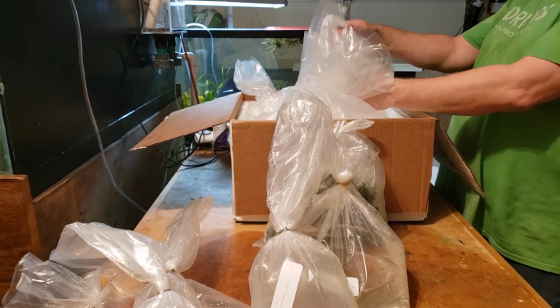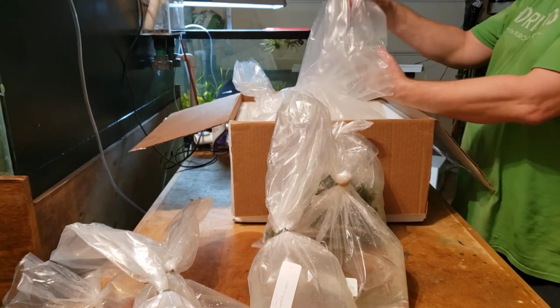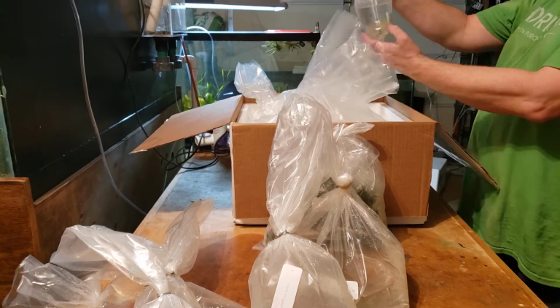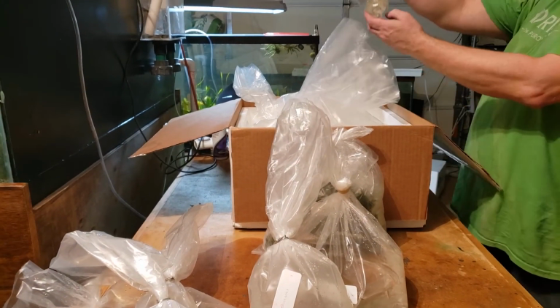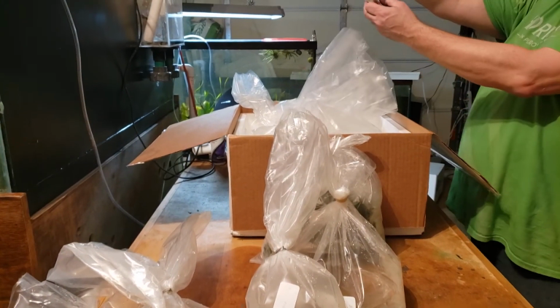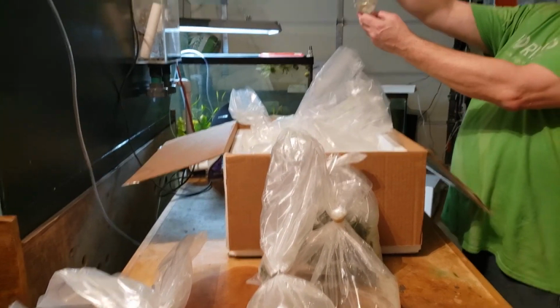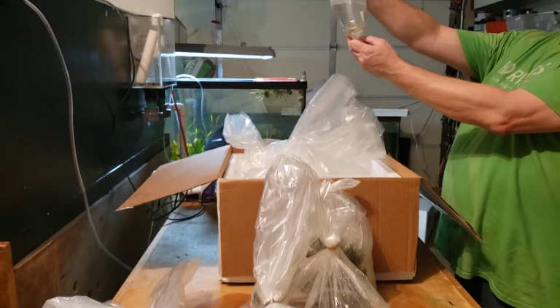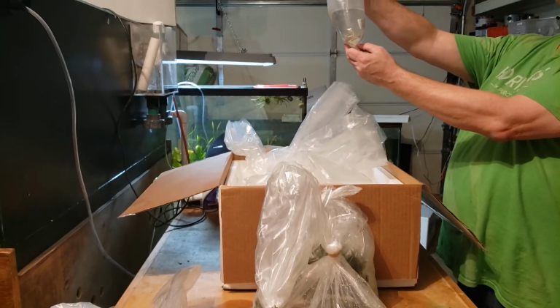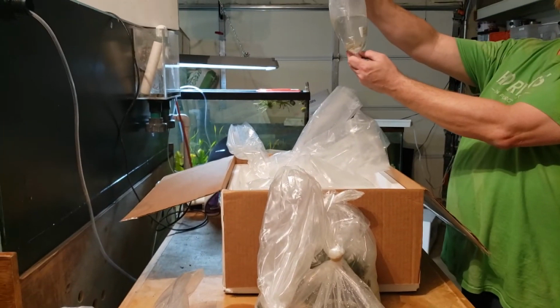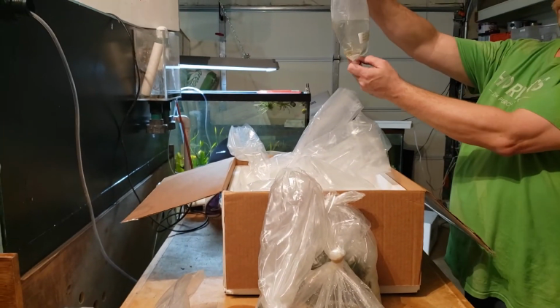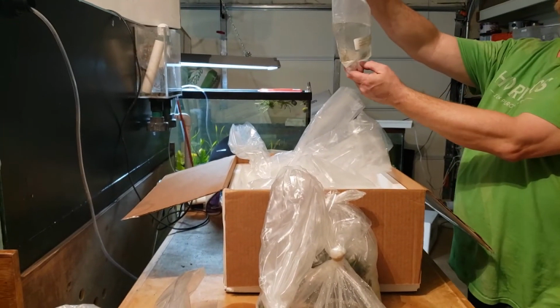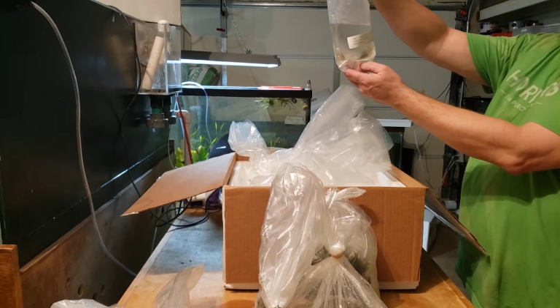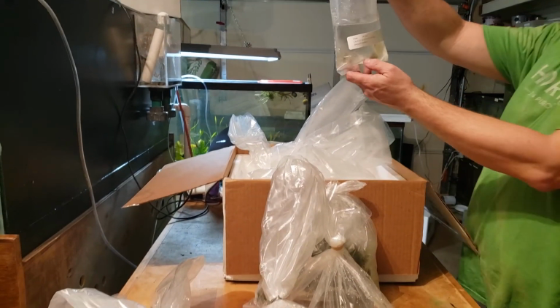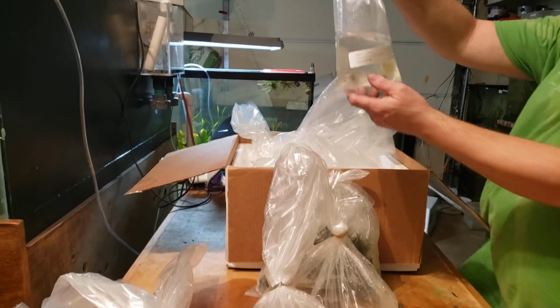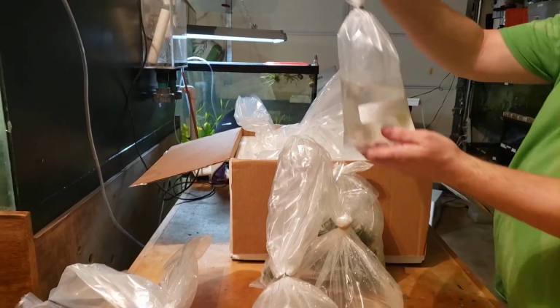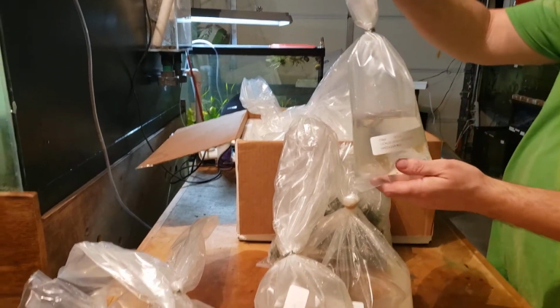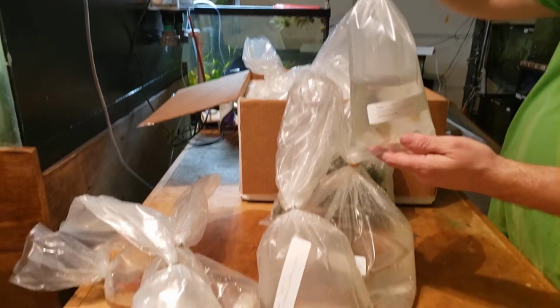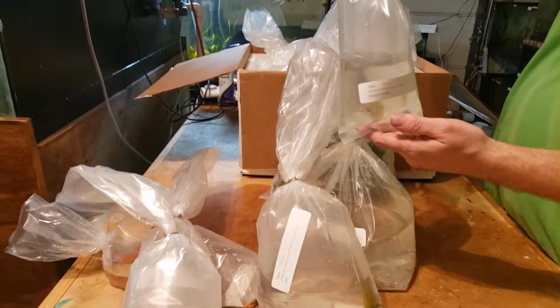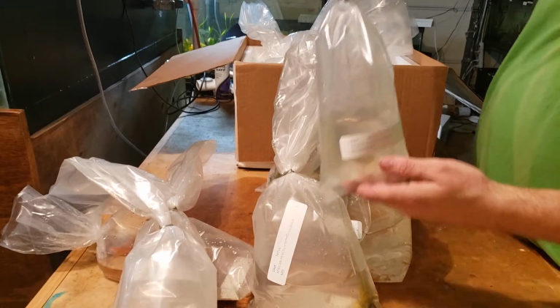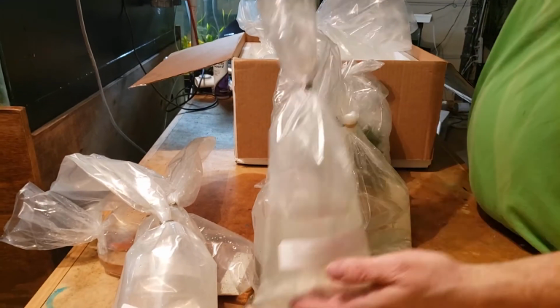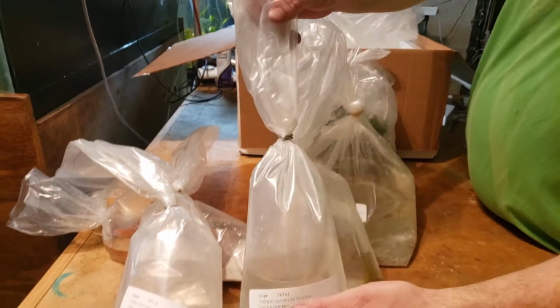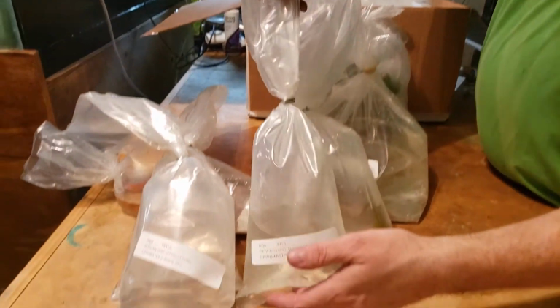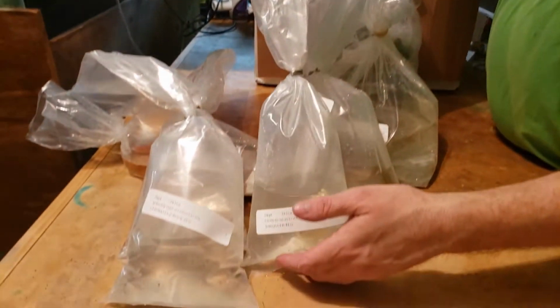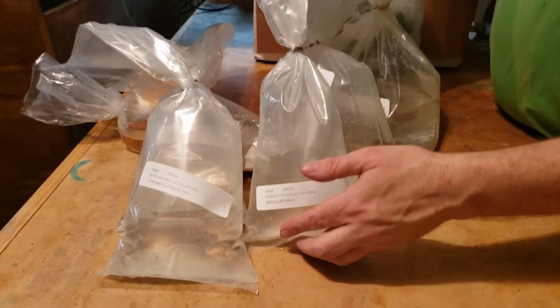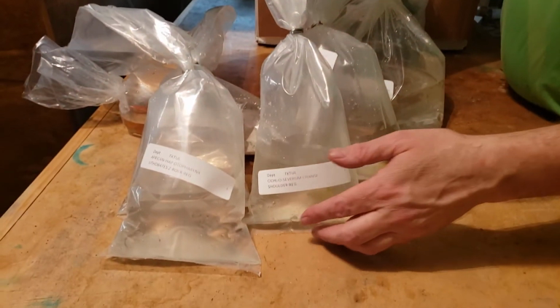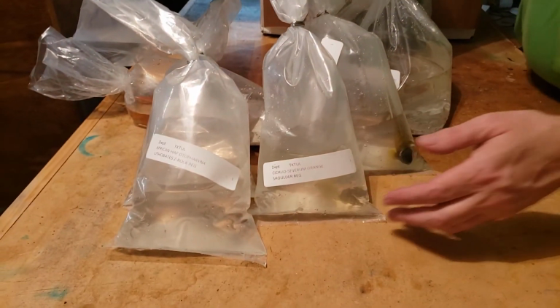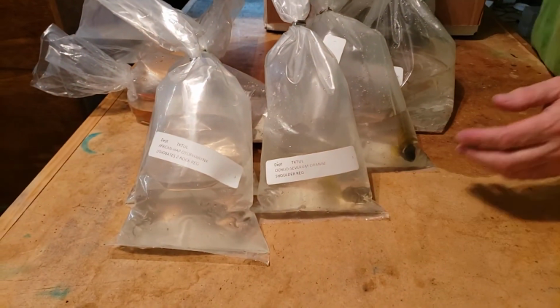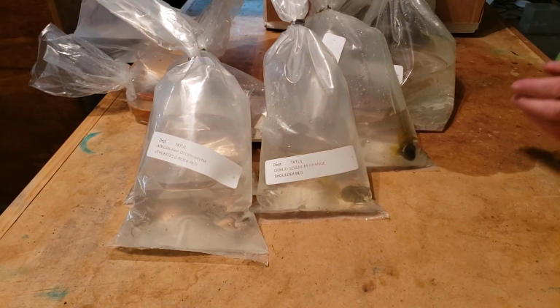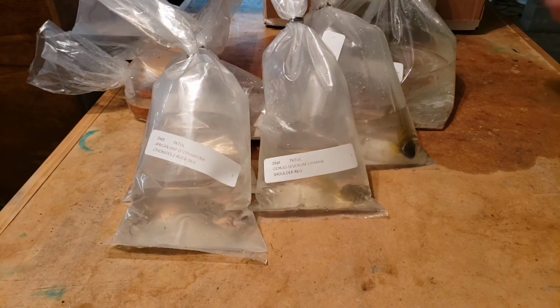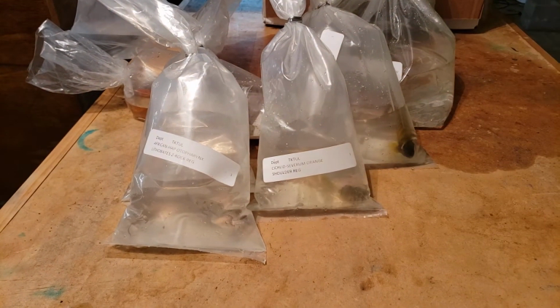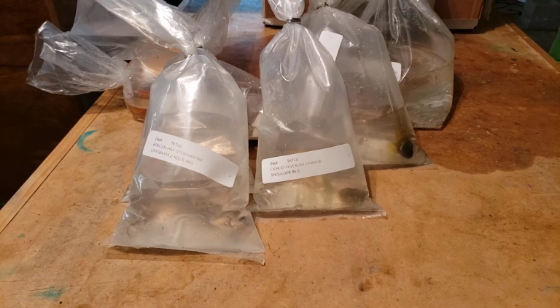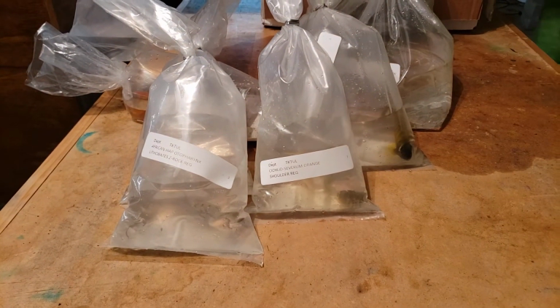And we've got some more orange silver severums. Got a few more of those in. Those look really nice after they color up.